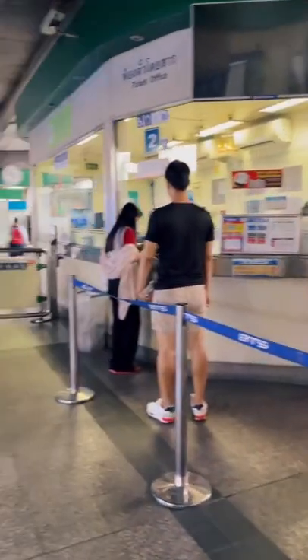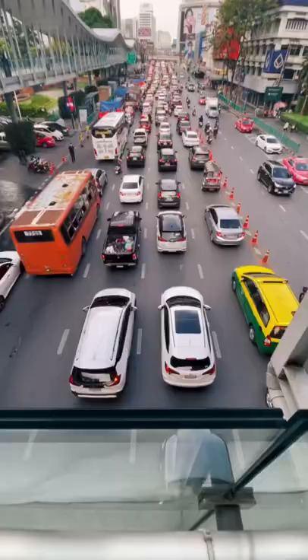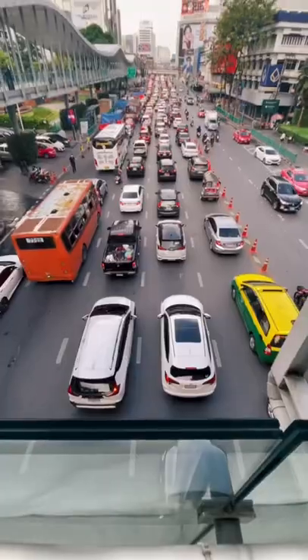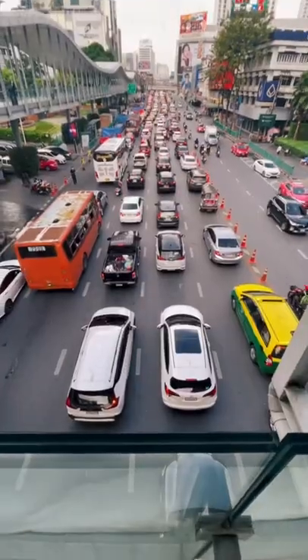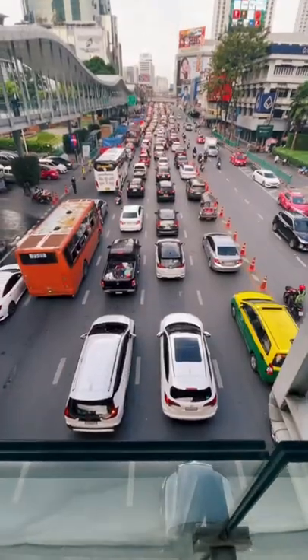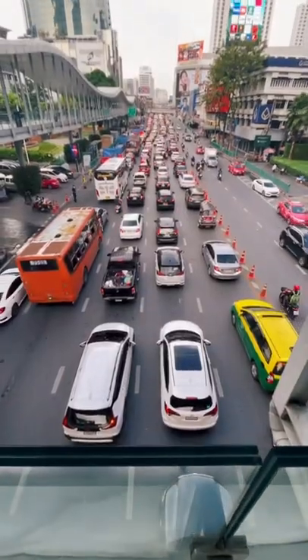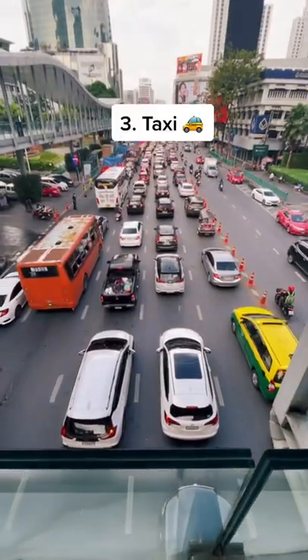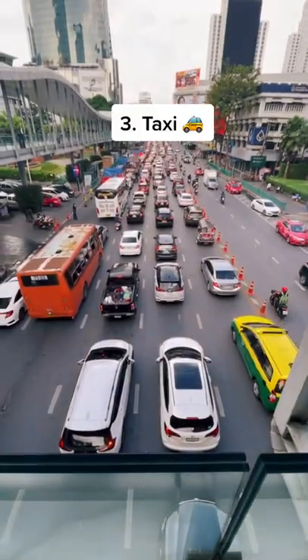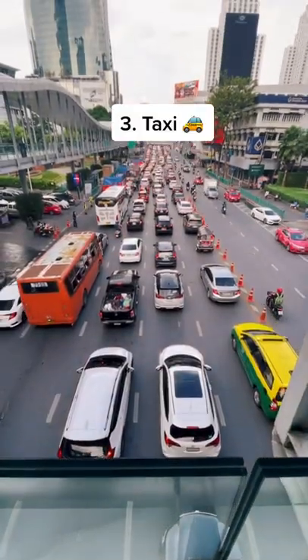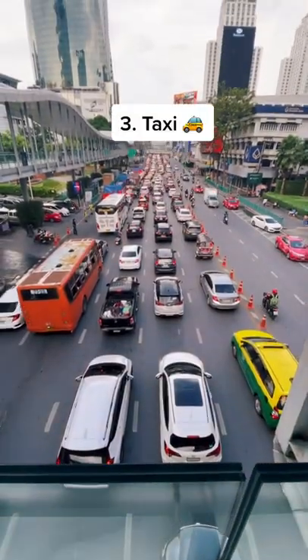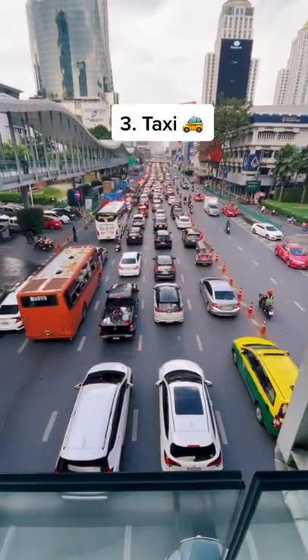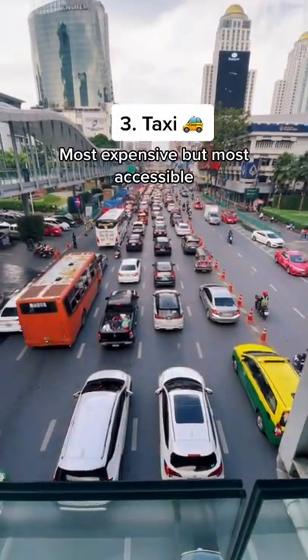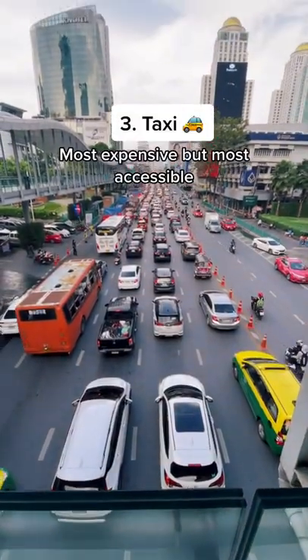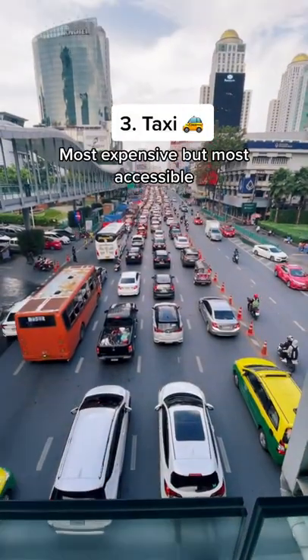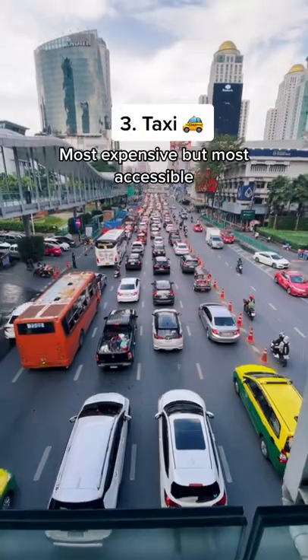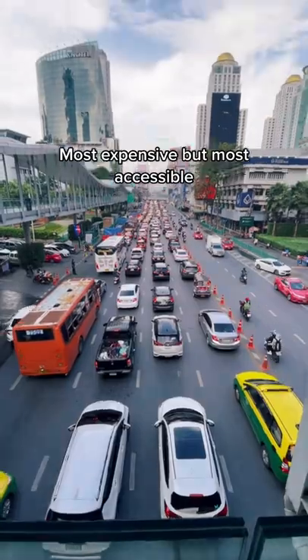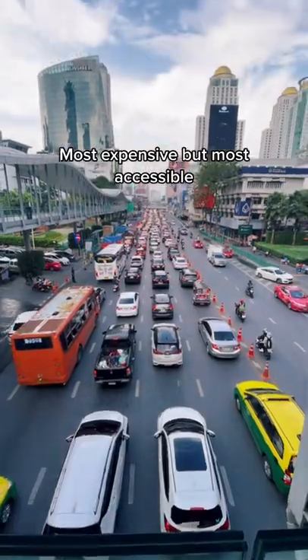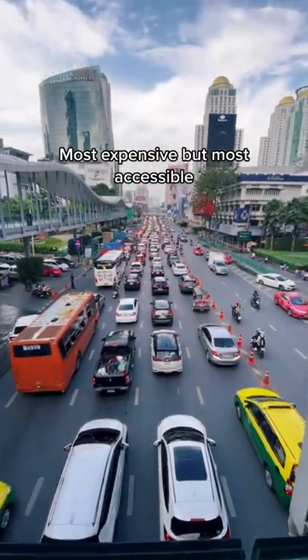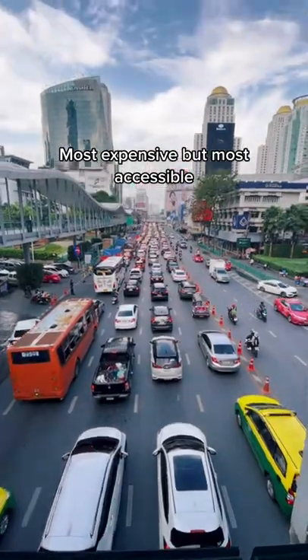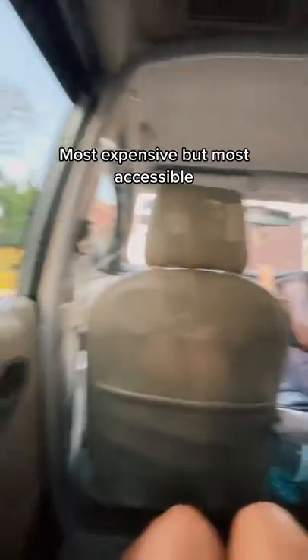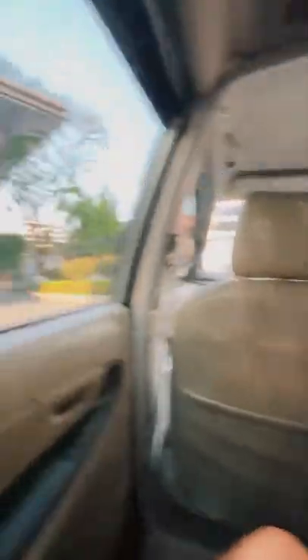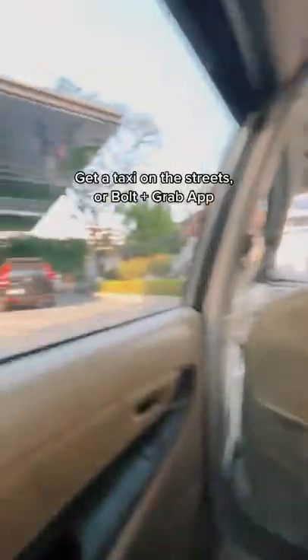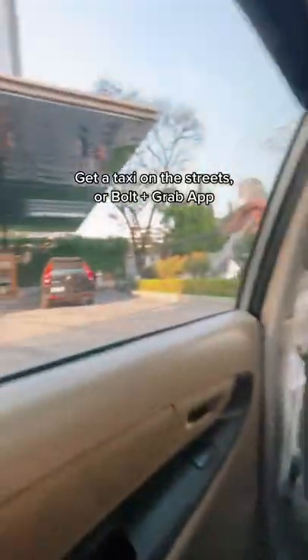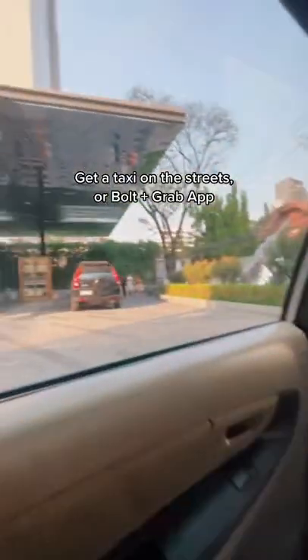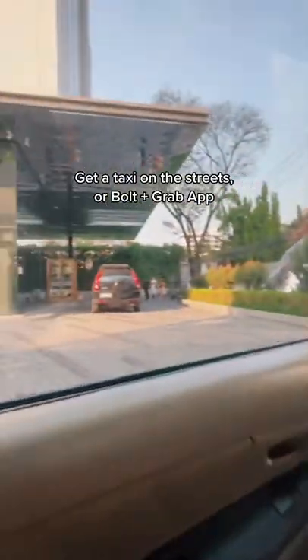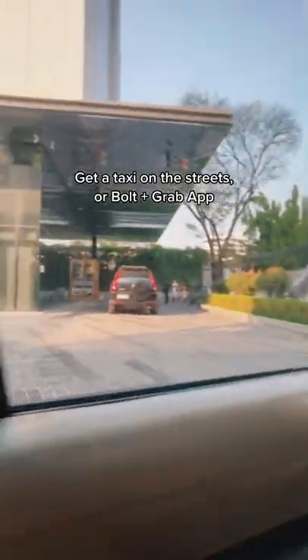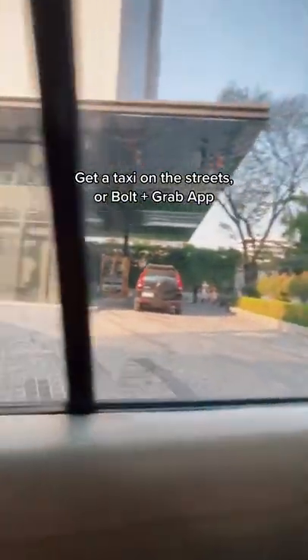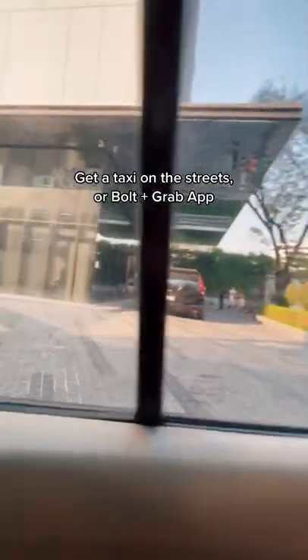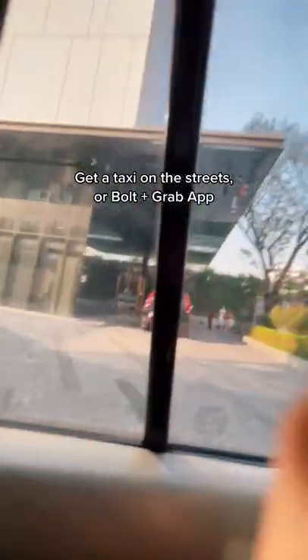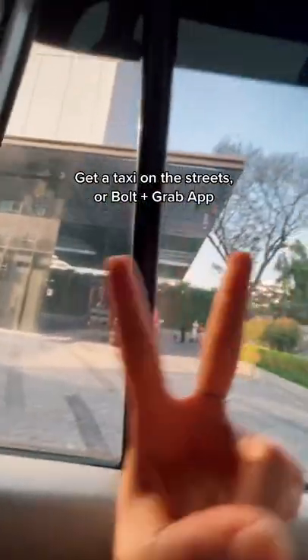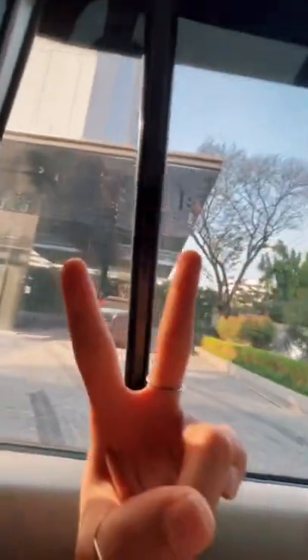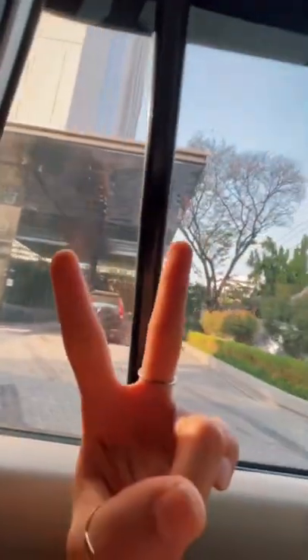The most accessible option is taxis. Although they're the most expensive, they are everywhere. You can get a taxi on the streets or use the Bolt or Grab app.